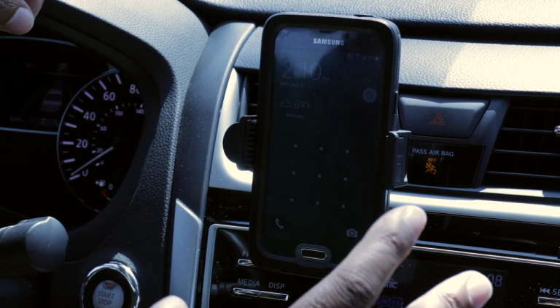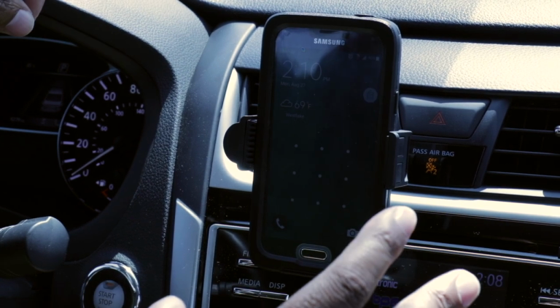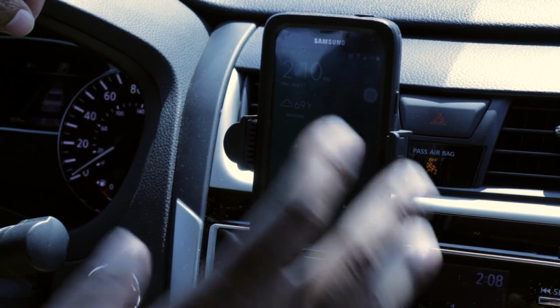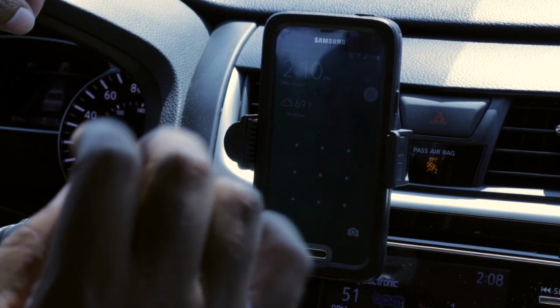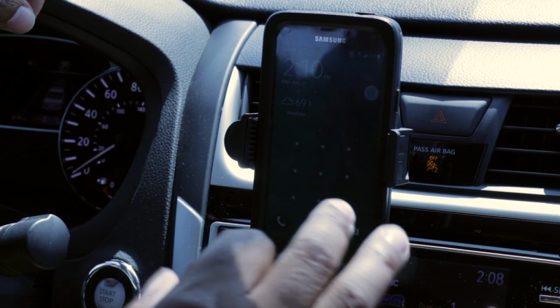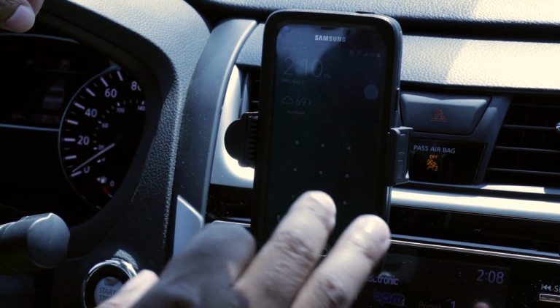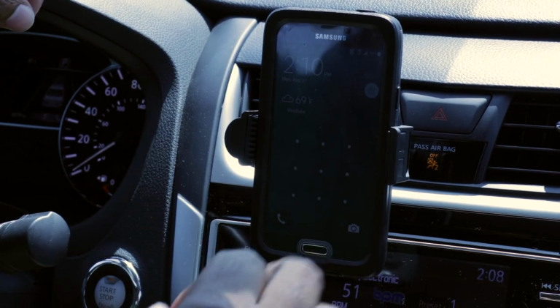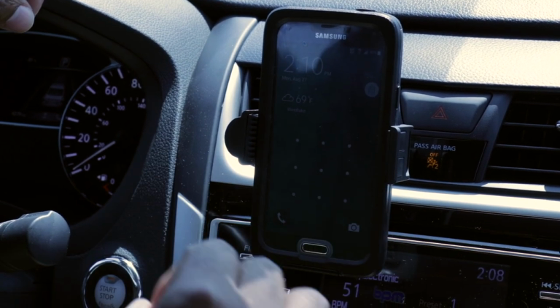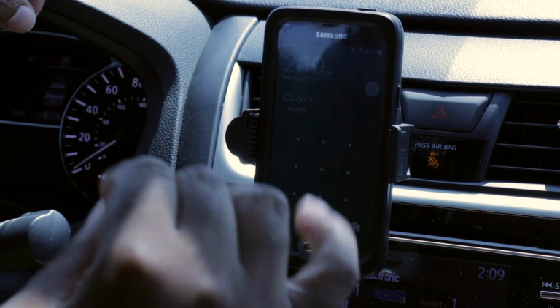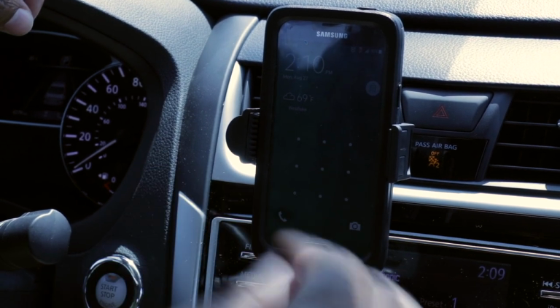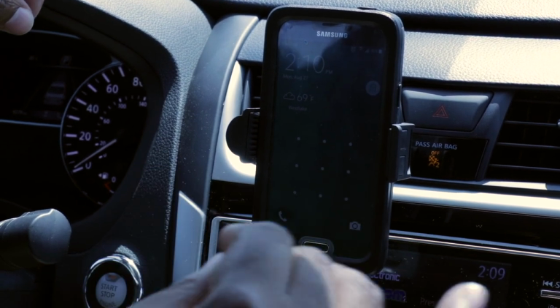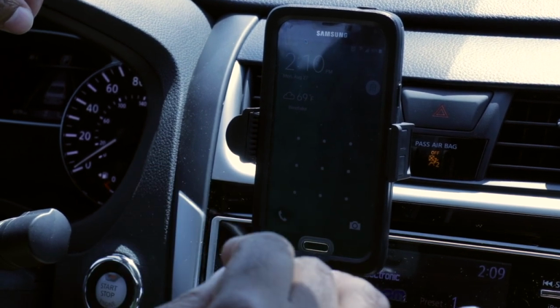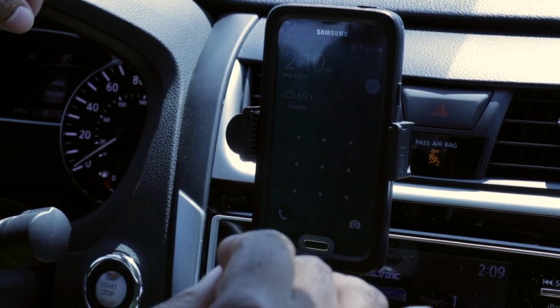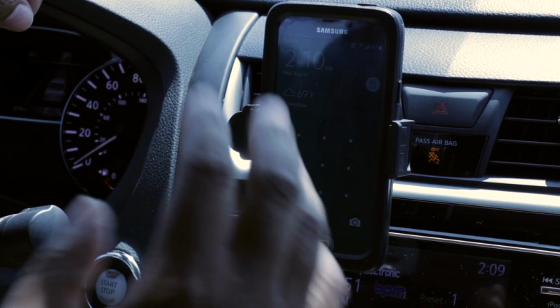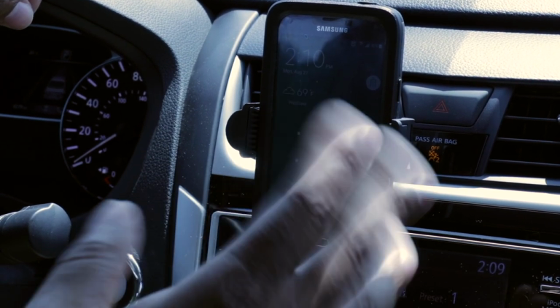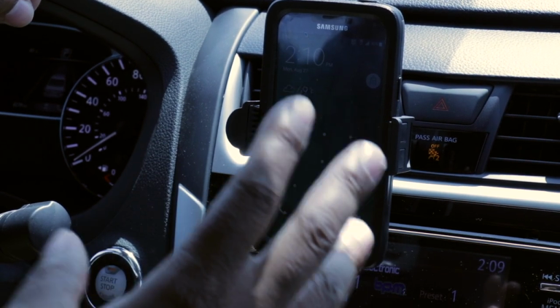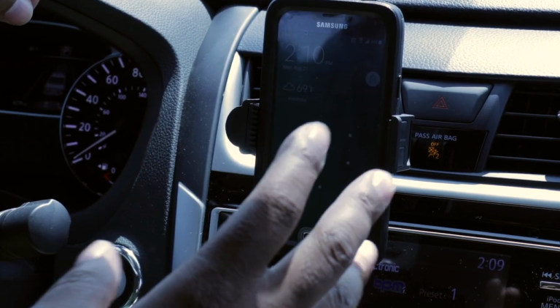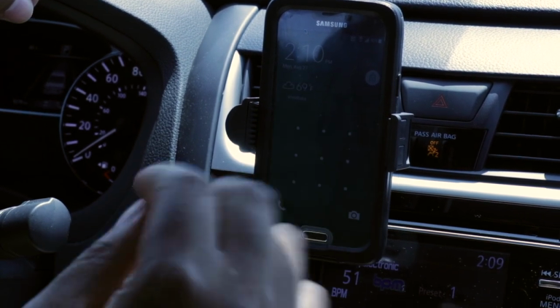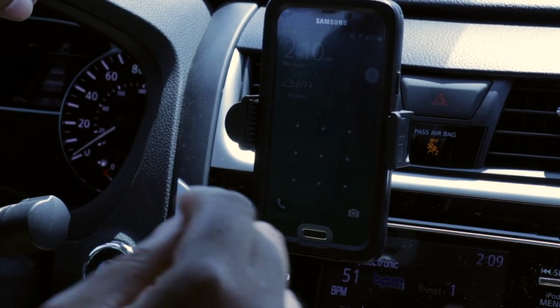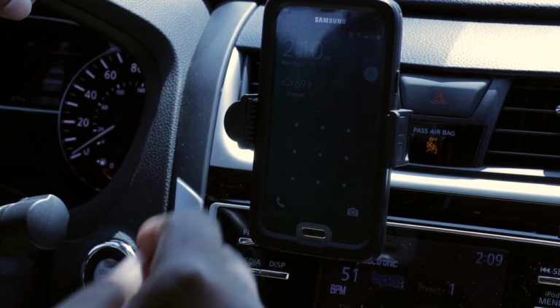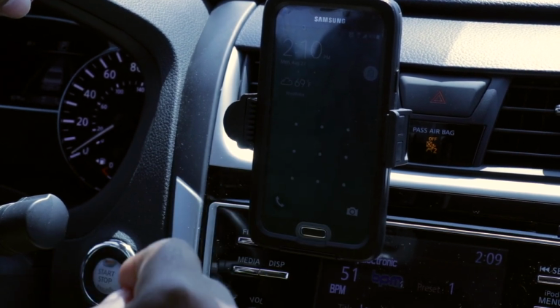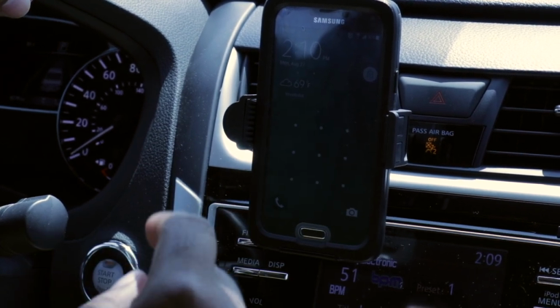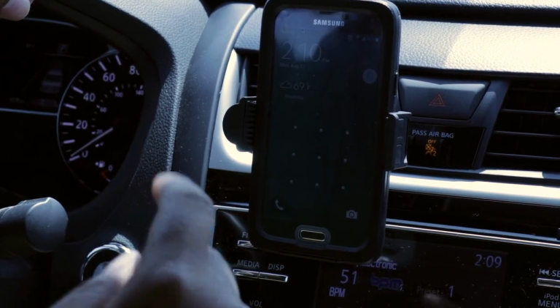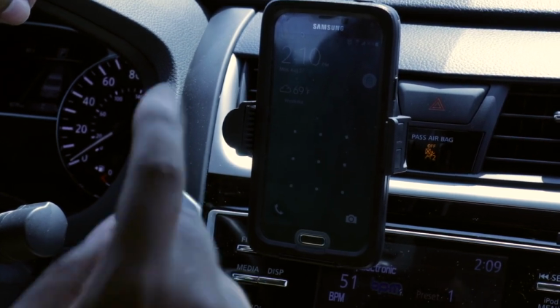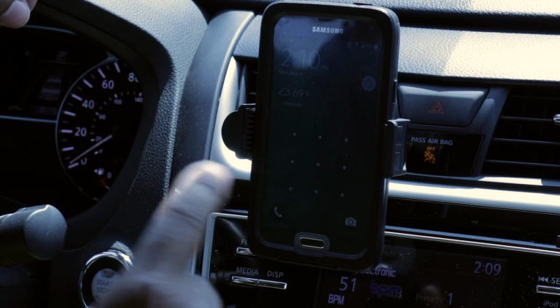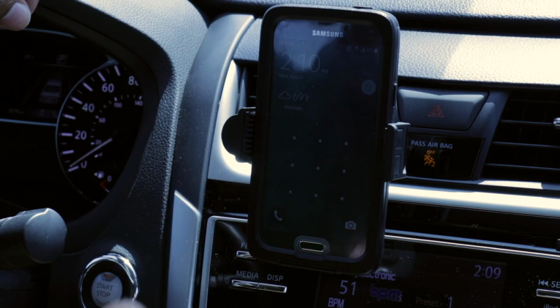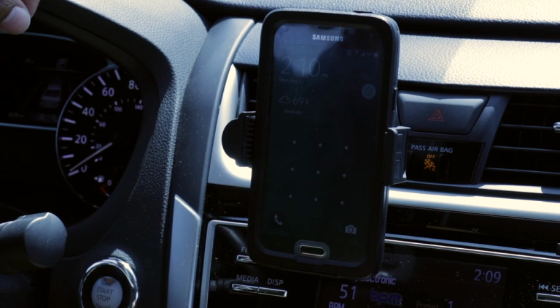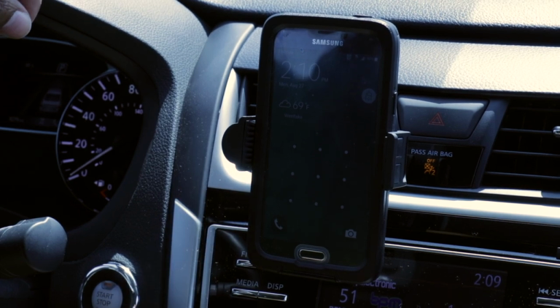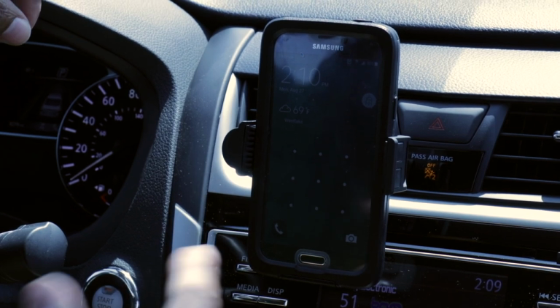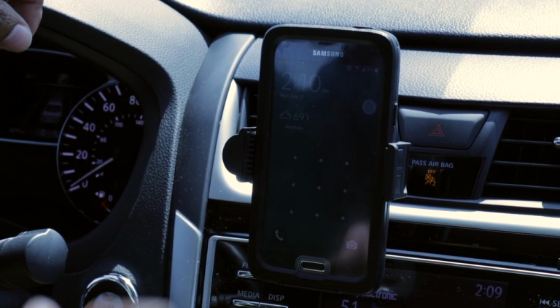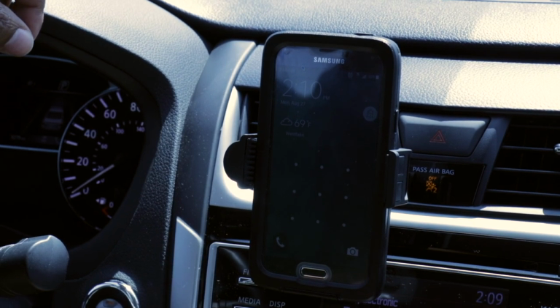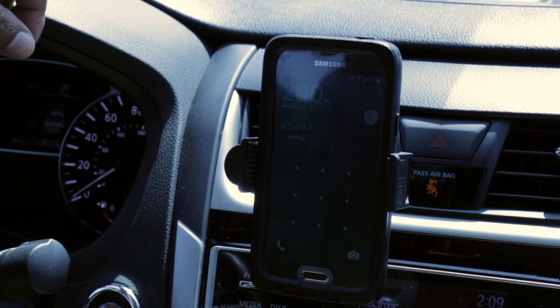I'm gonna take the car out, drive it, and I'll come back and give you guys some final thoughts on this vent holder.